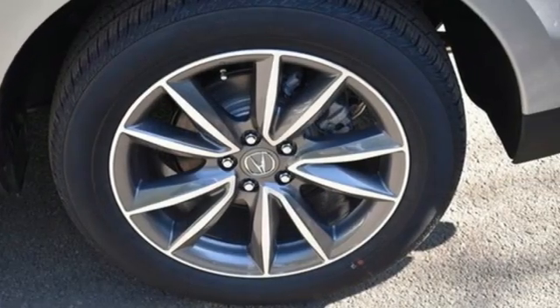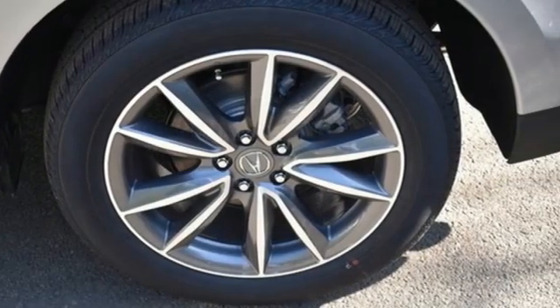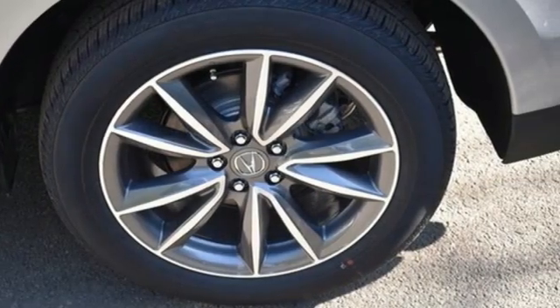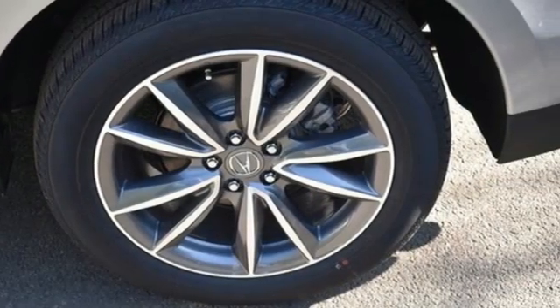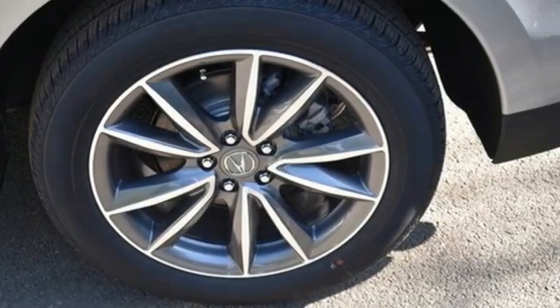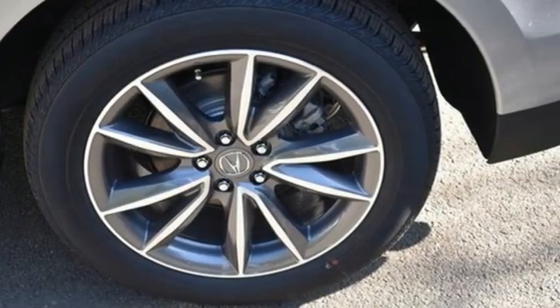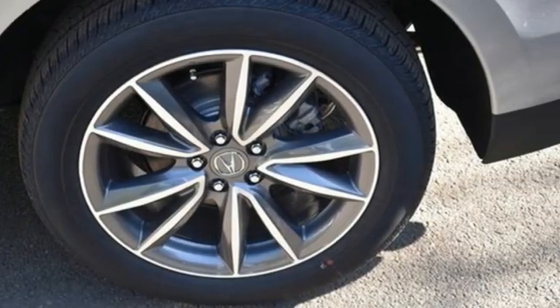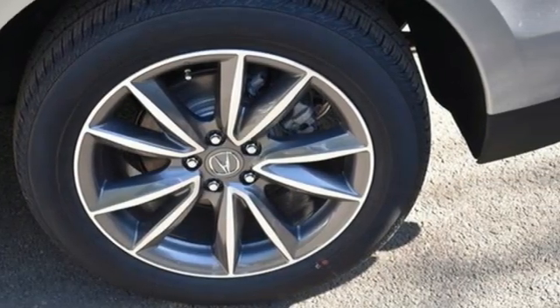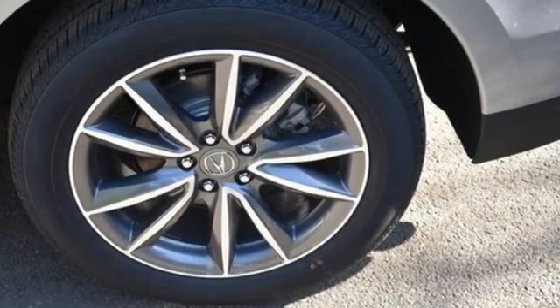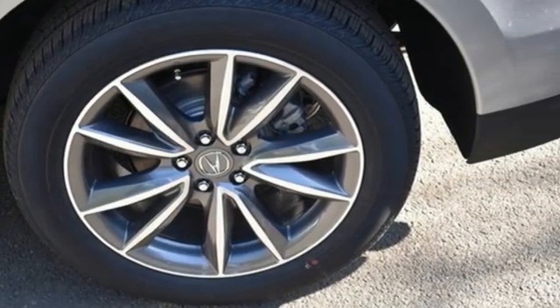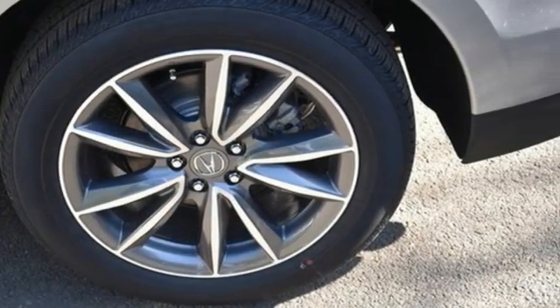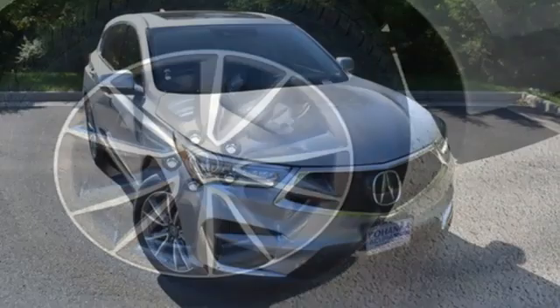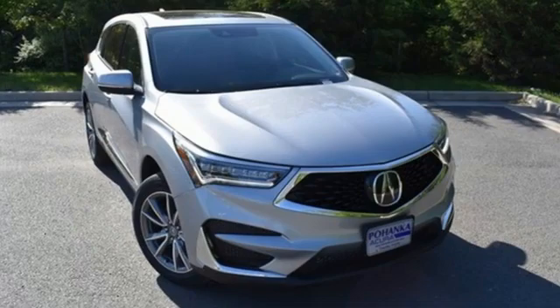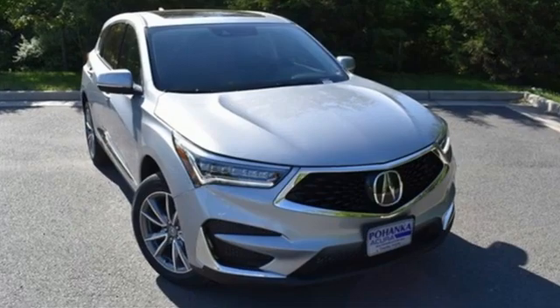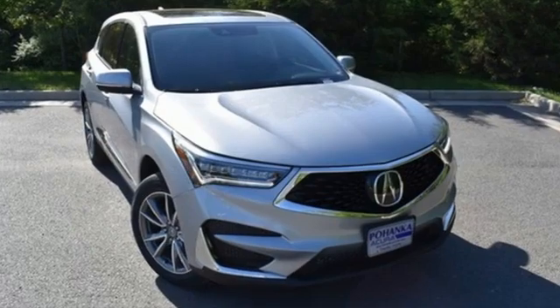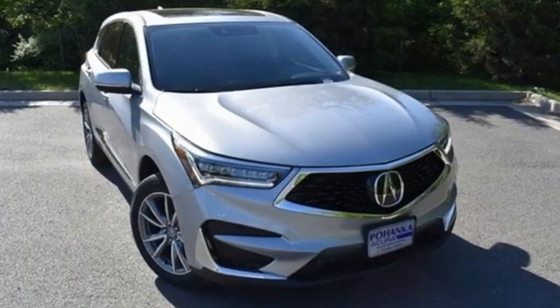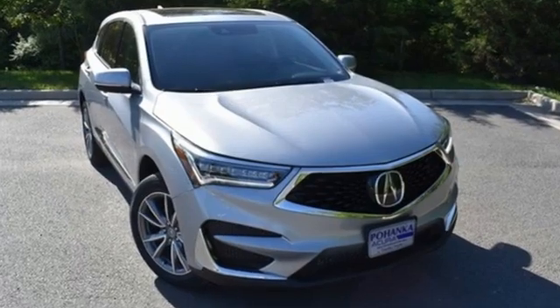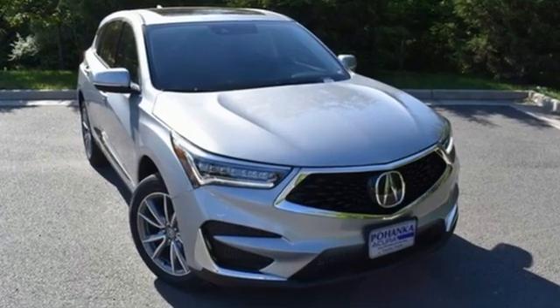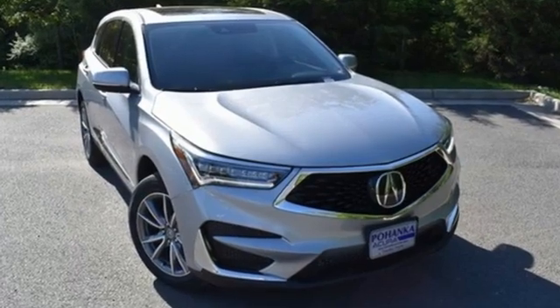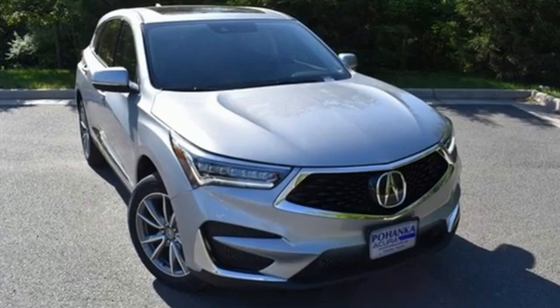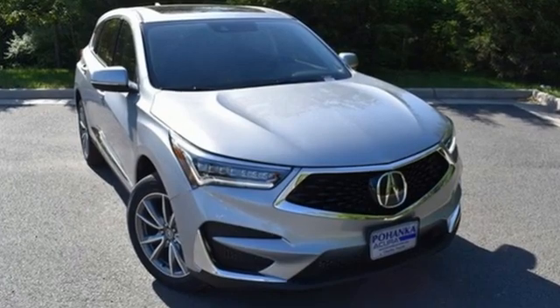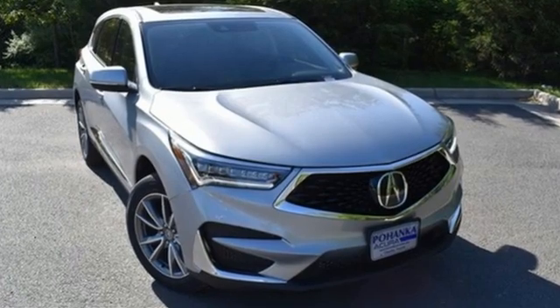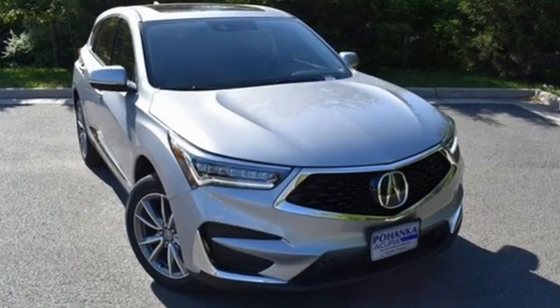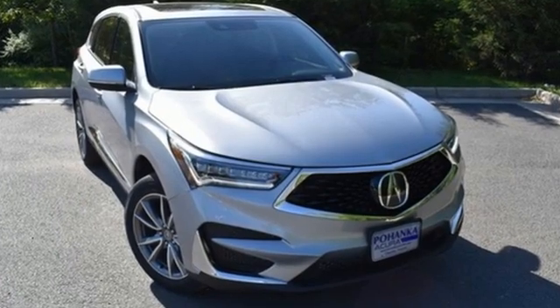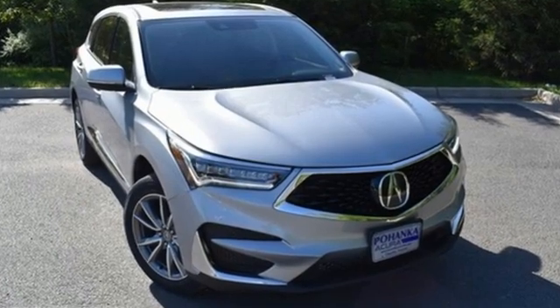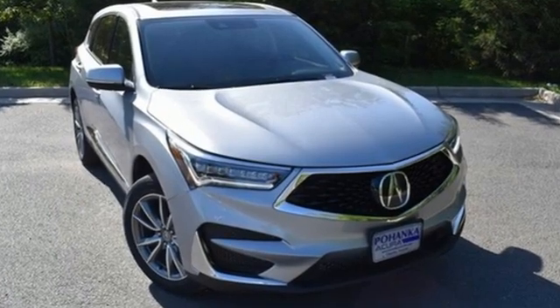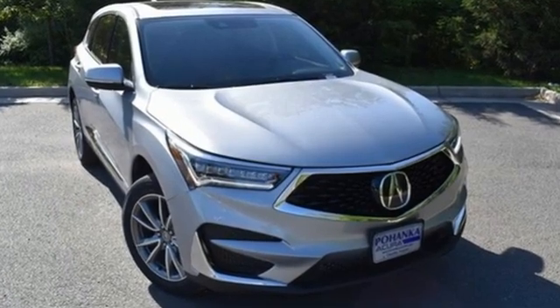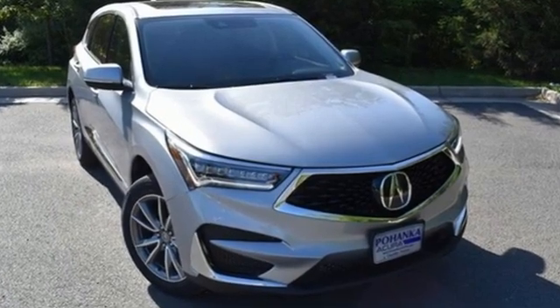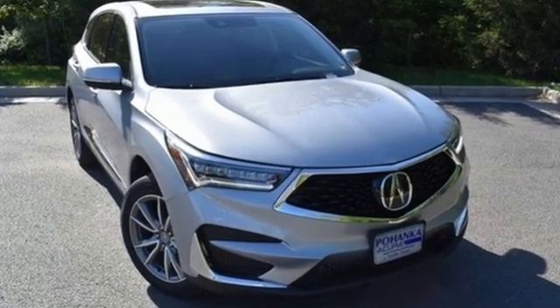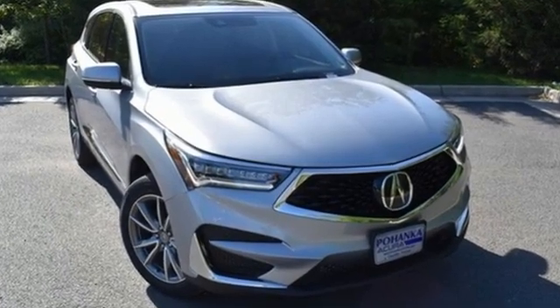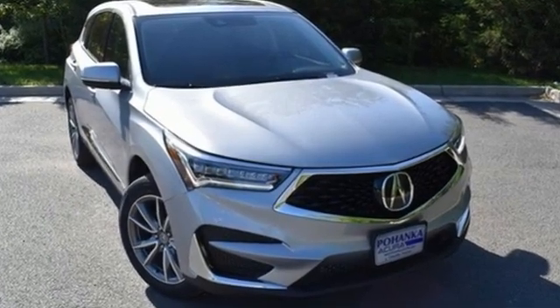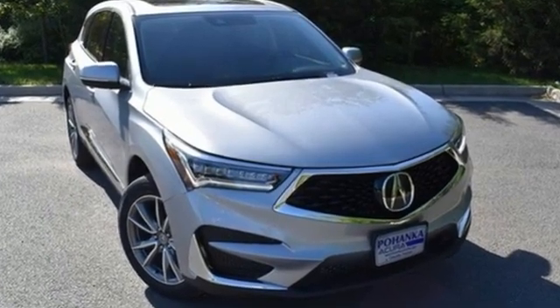Acura has a legacy of innovation — a legacy that continues here. See it for yourself when you take it for a test drive.